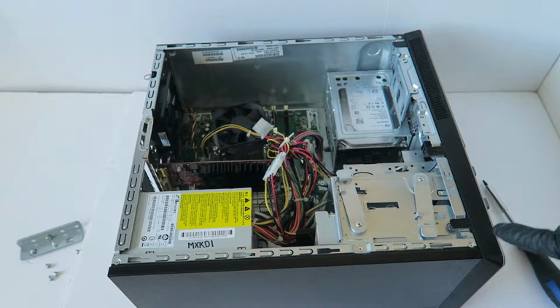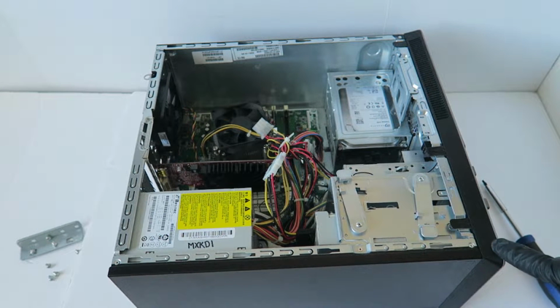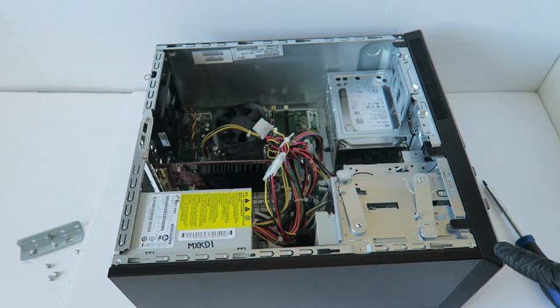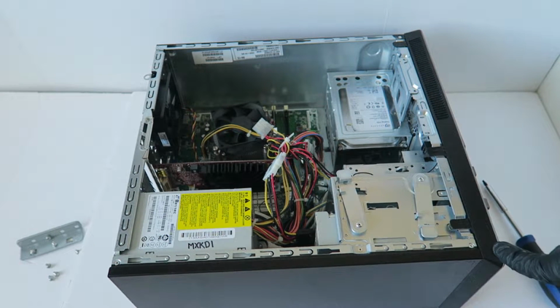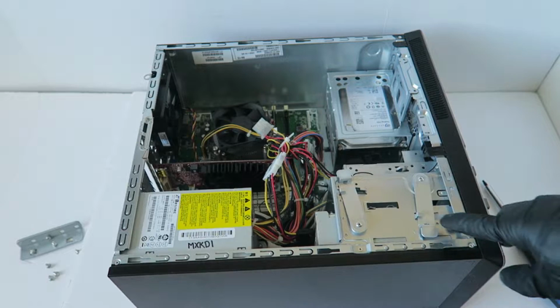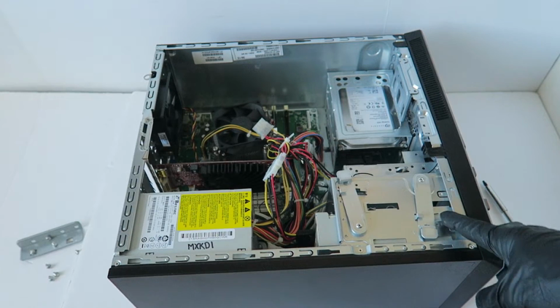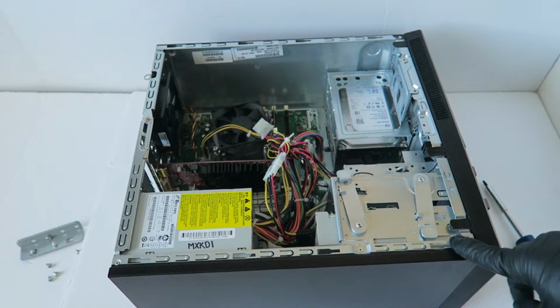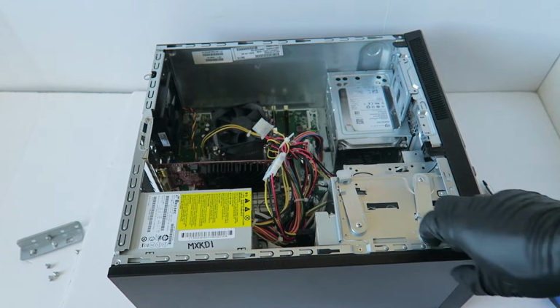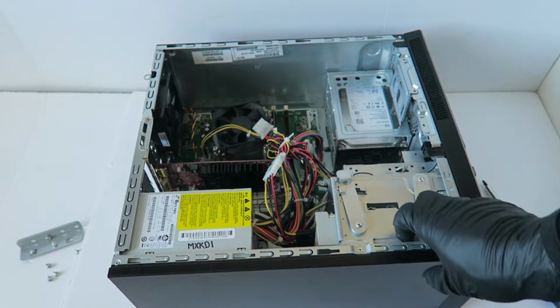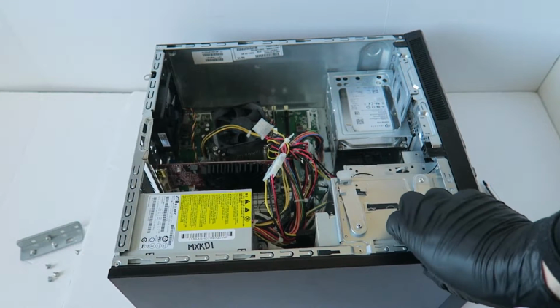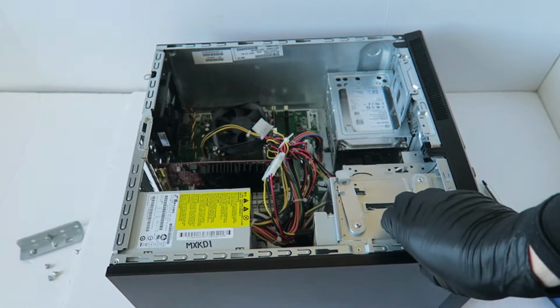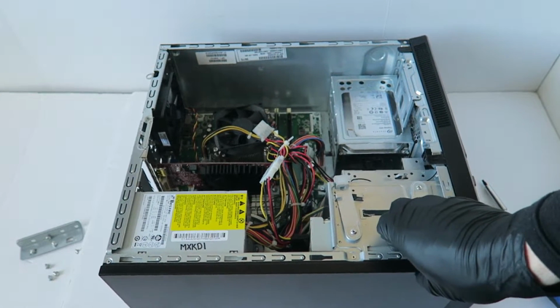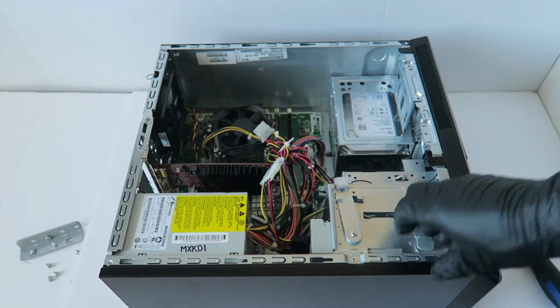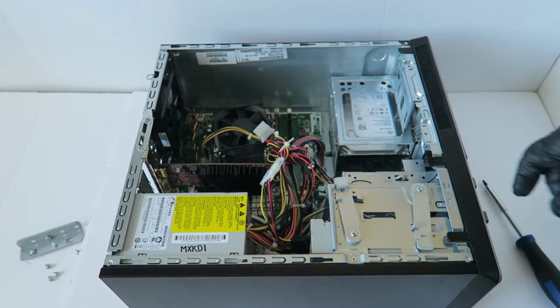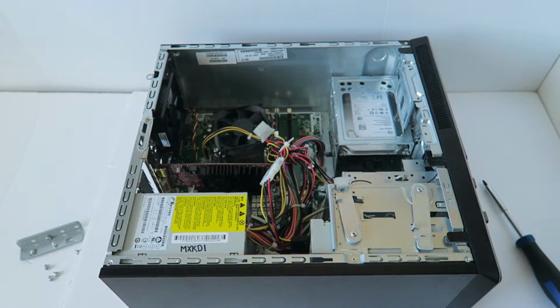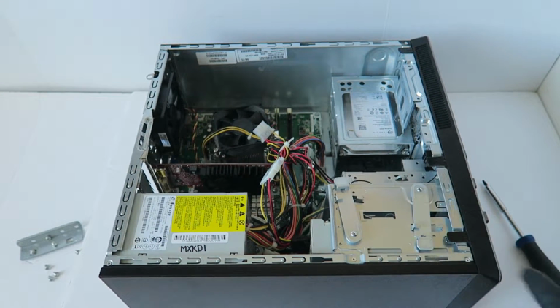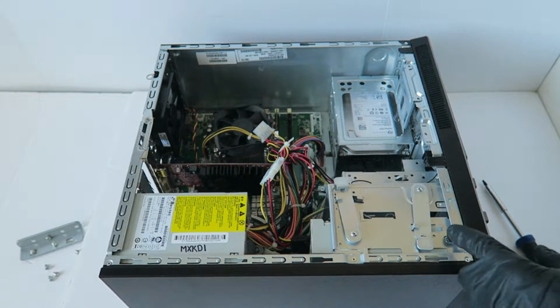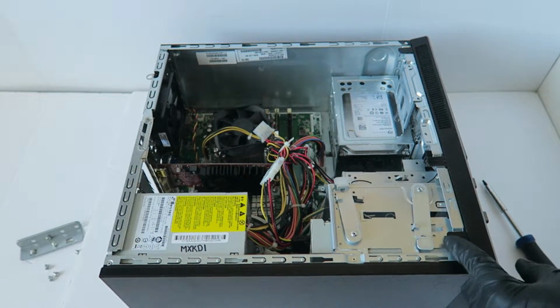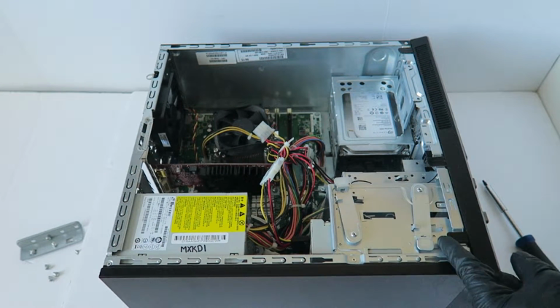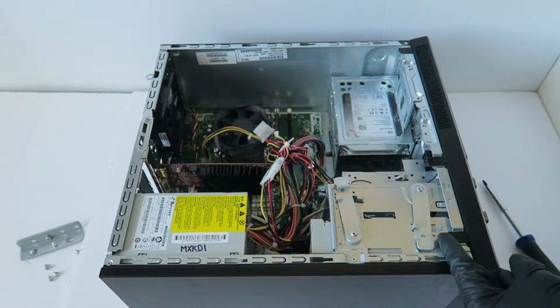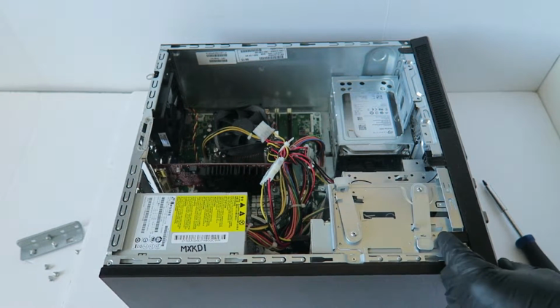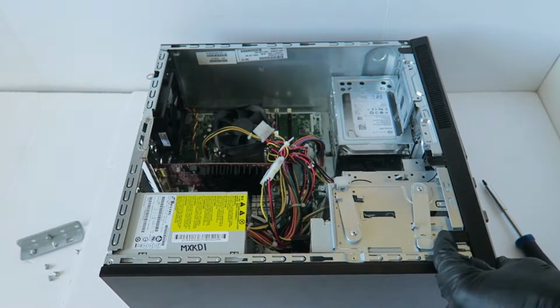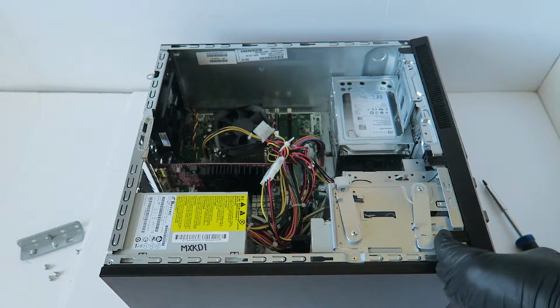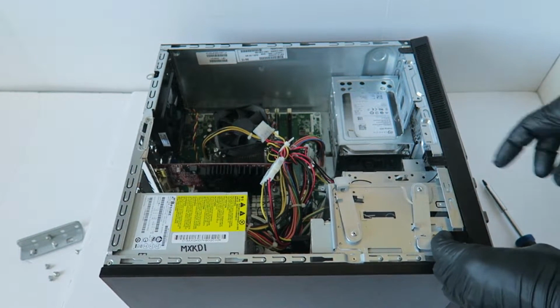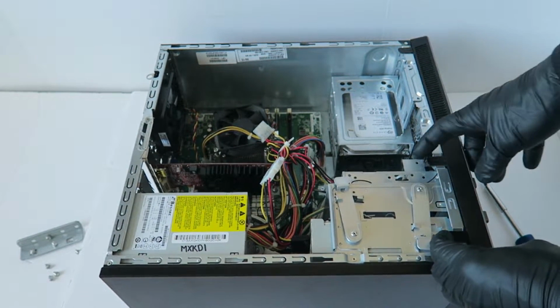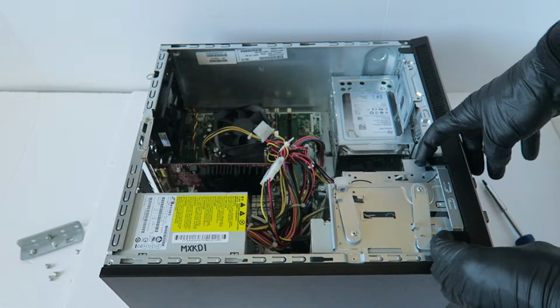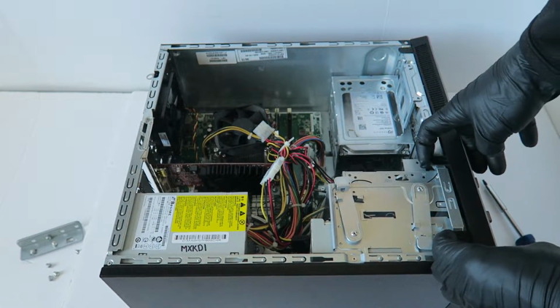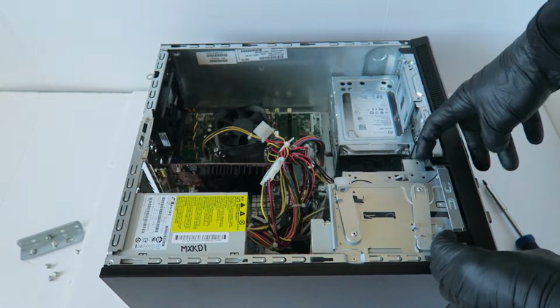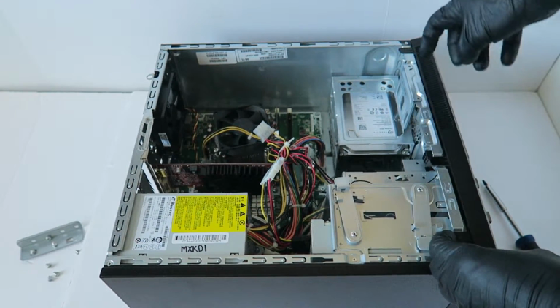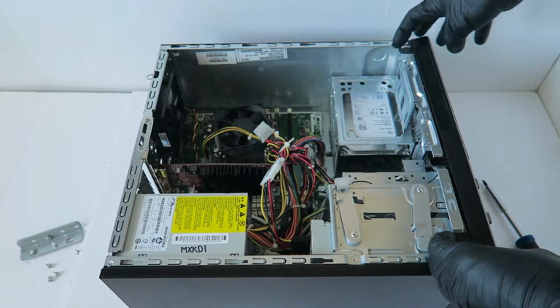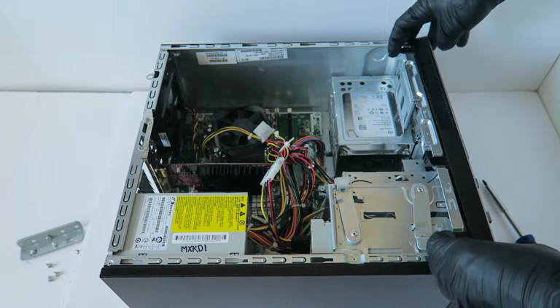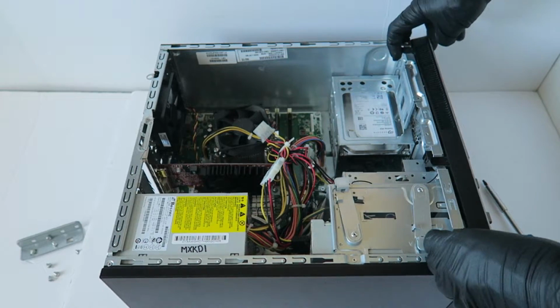To remove the front cover bezel, all you have to do is press the little clips — you press them up like this gently with your finger.